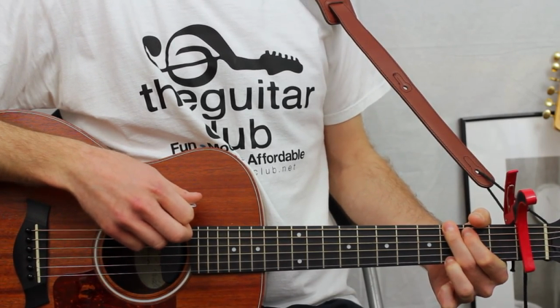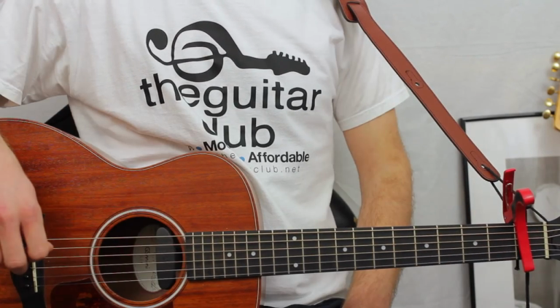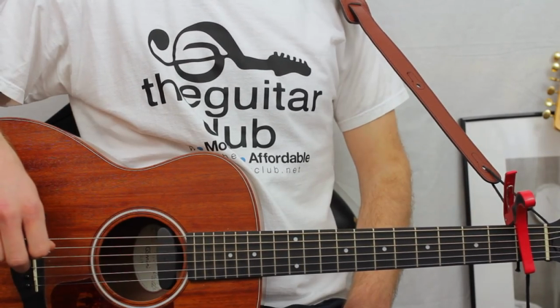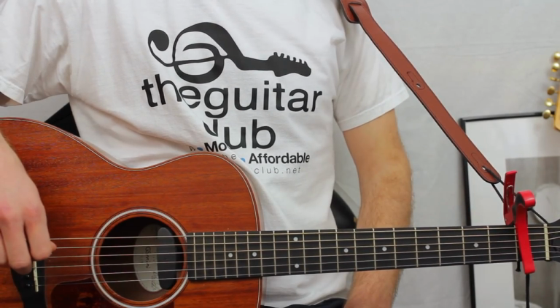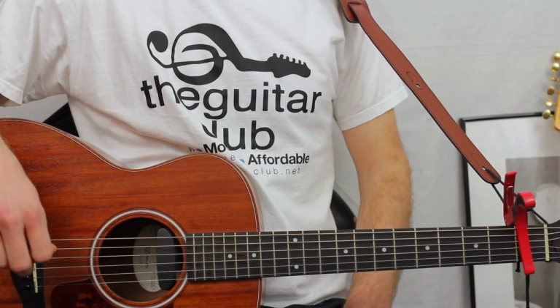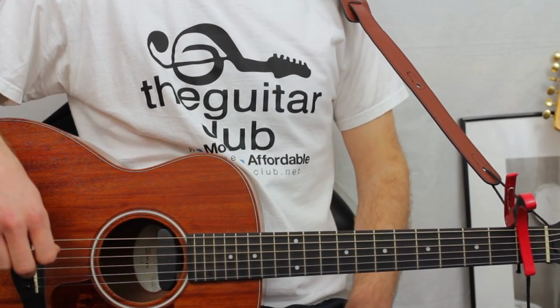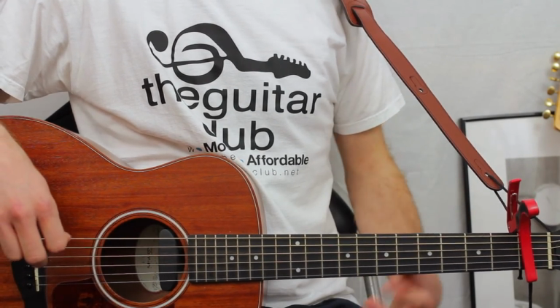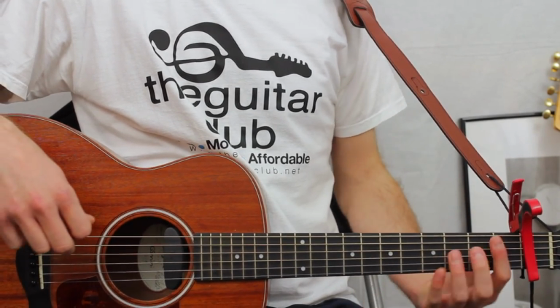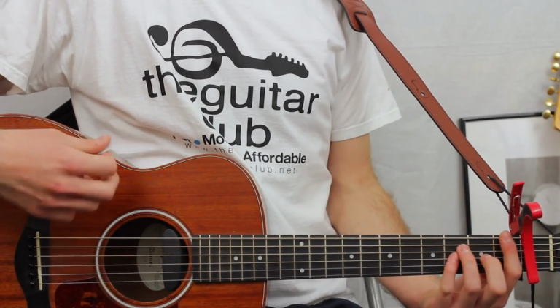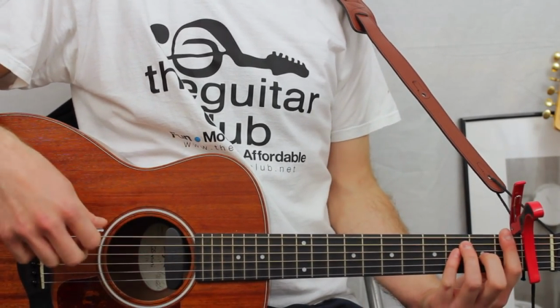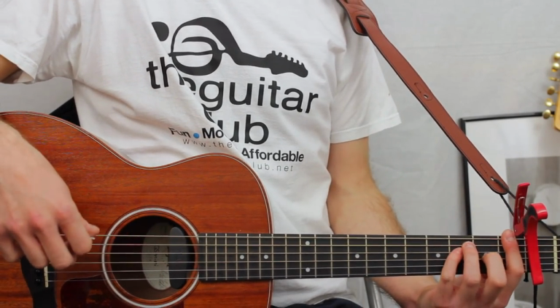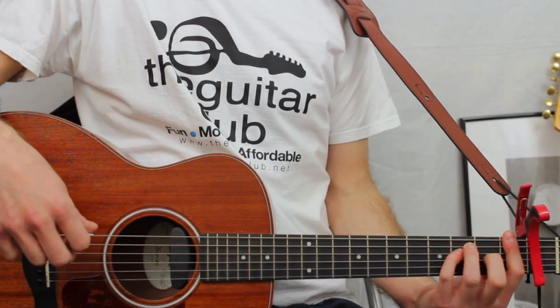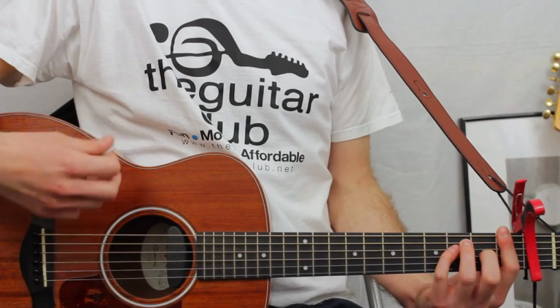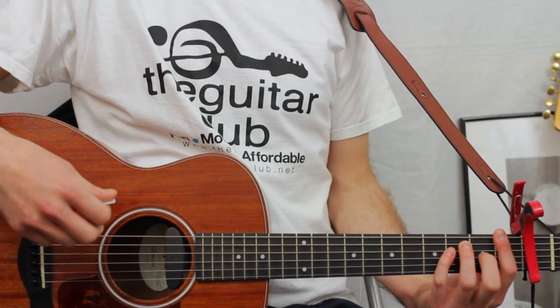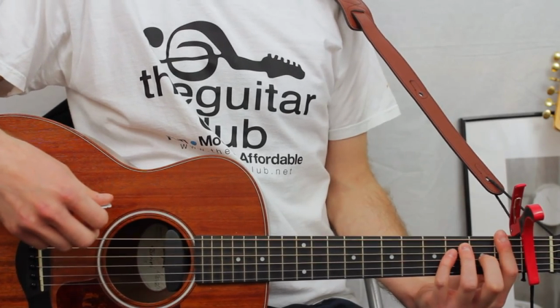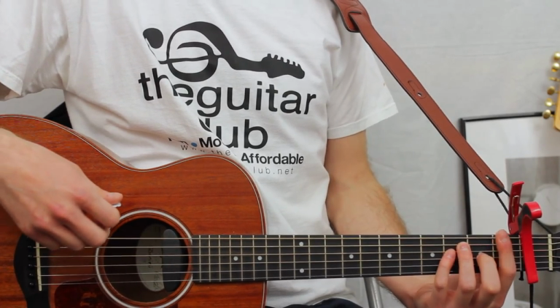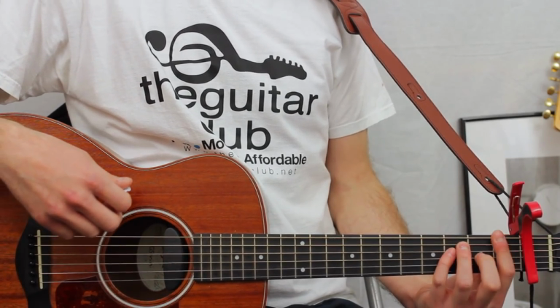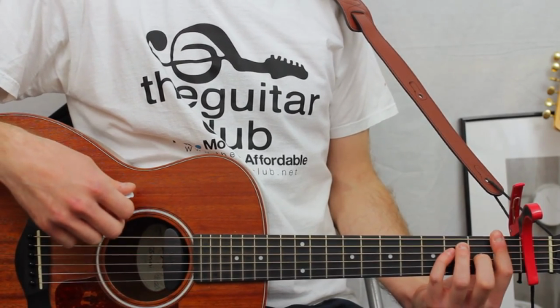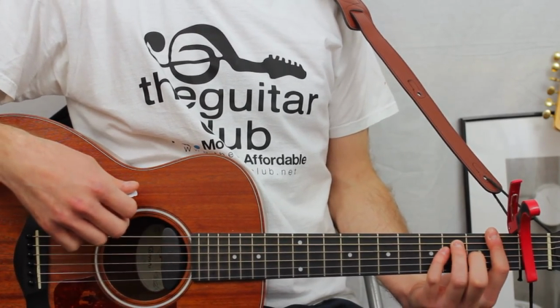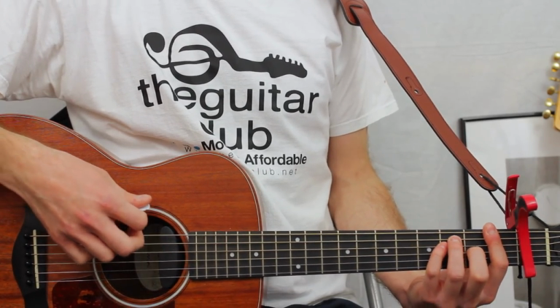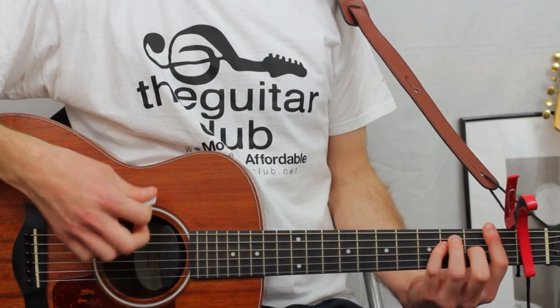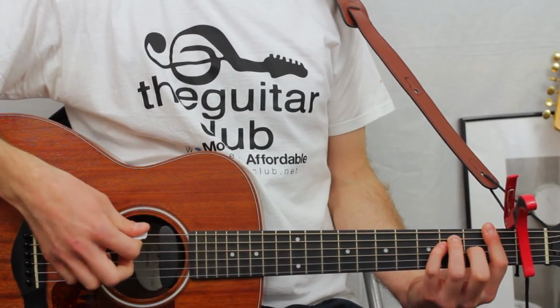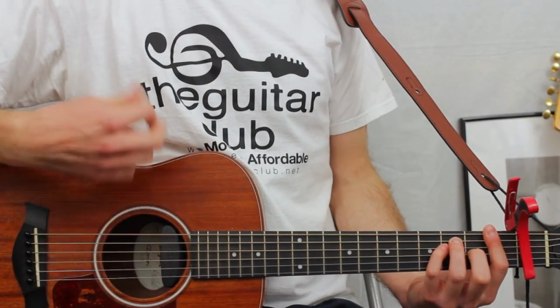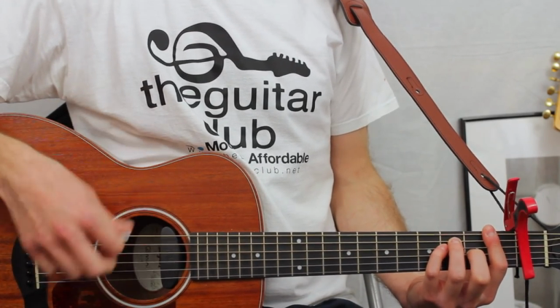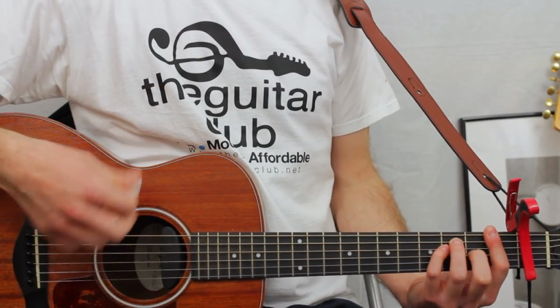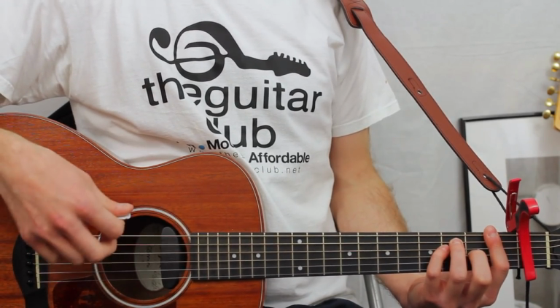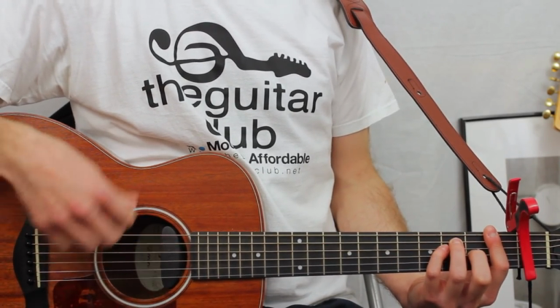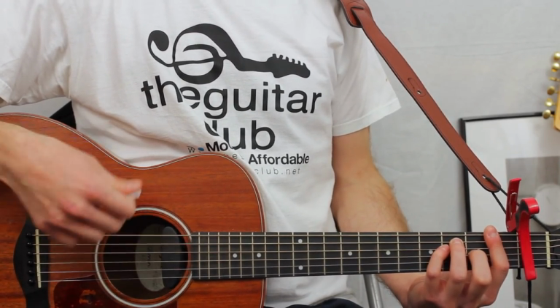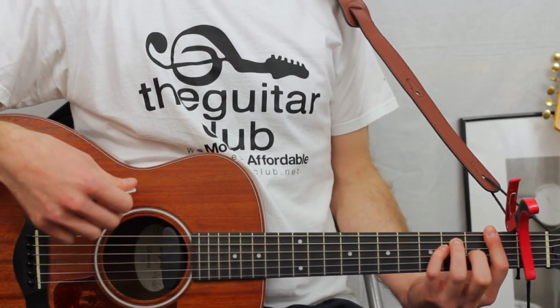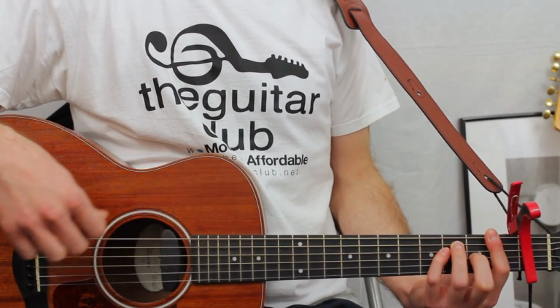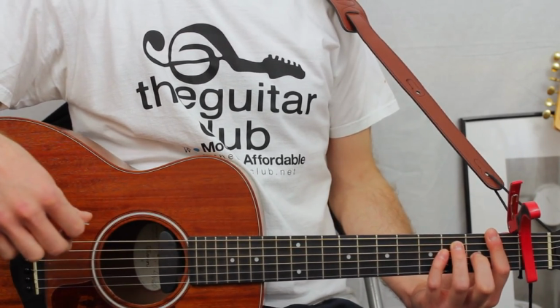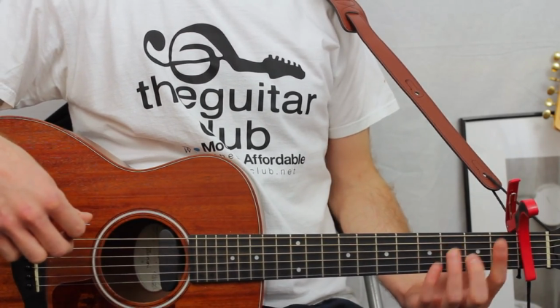For this chord sequence, I'm playing four down-ups for each chord. However, you can get away with doing all downs — so eight downs for each.